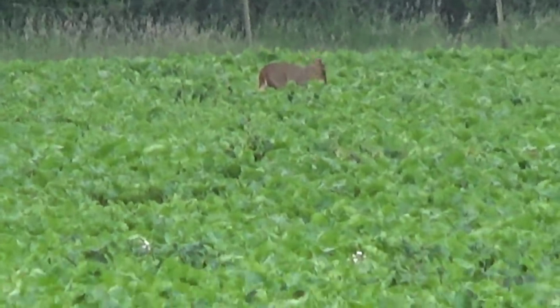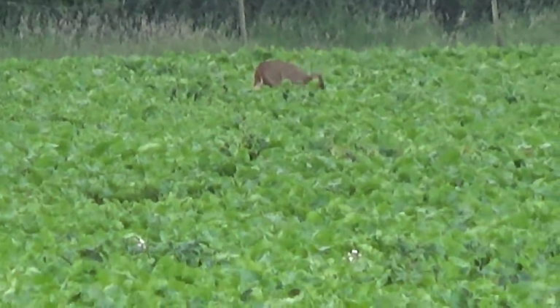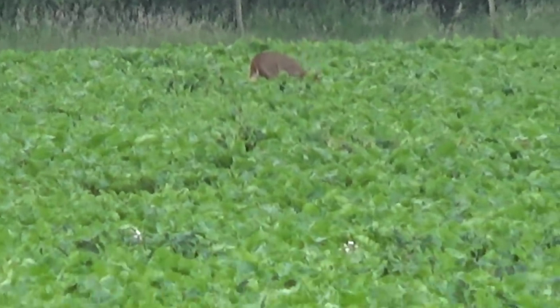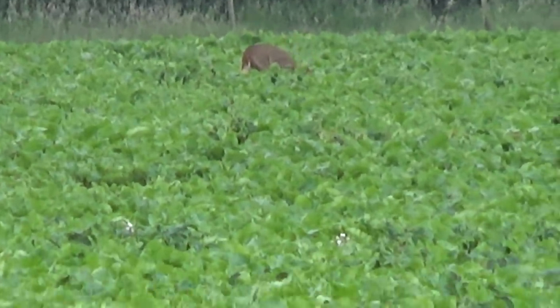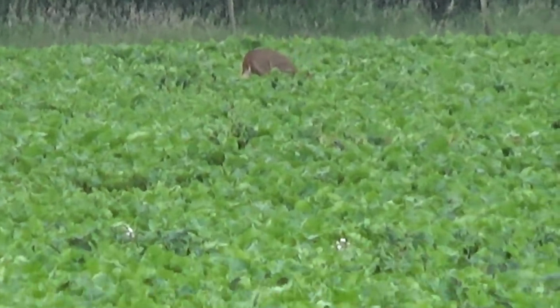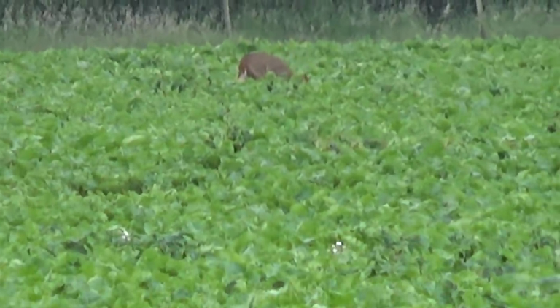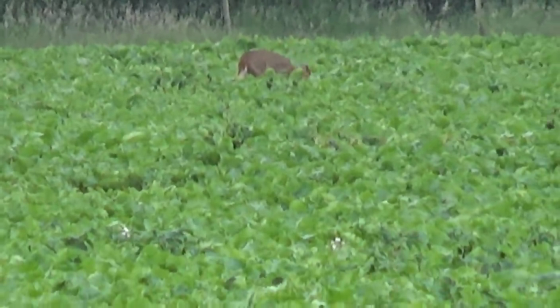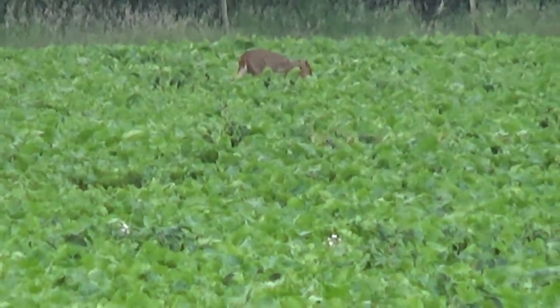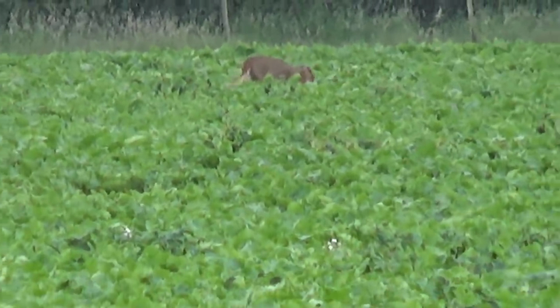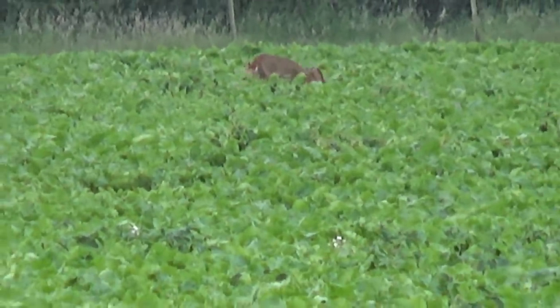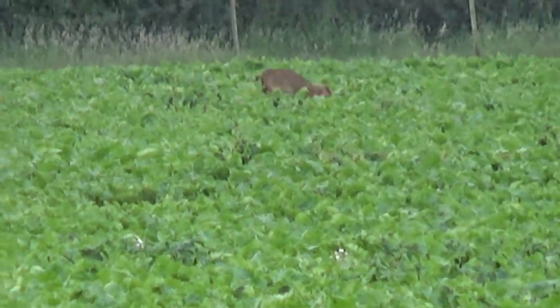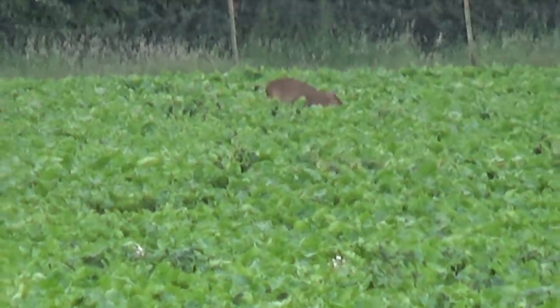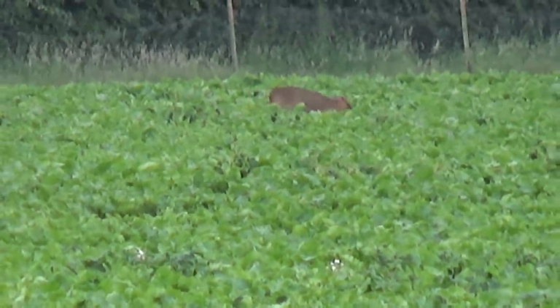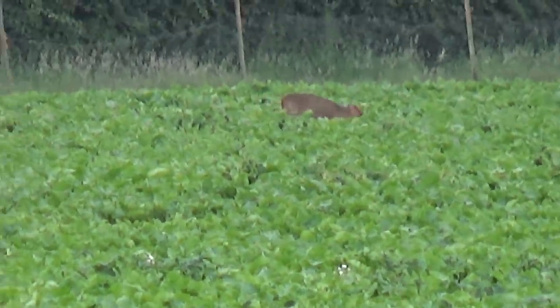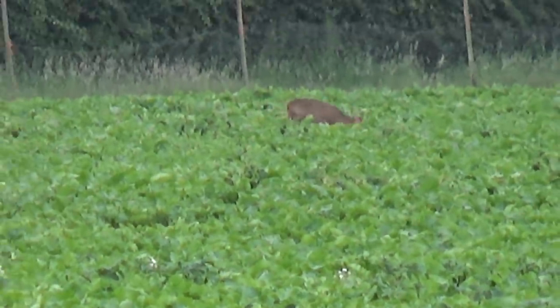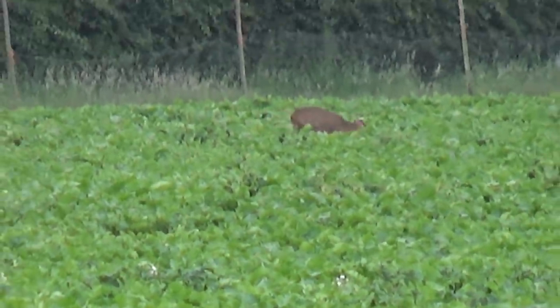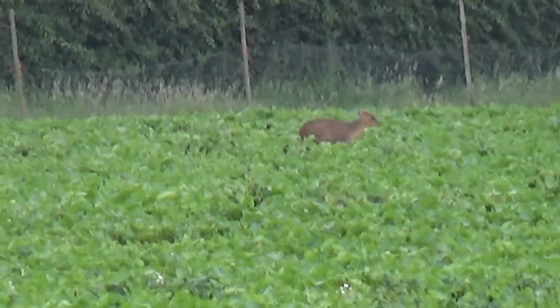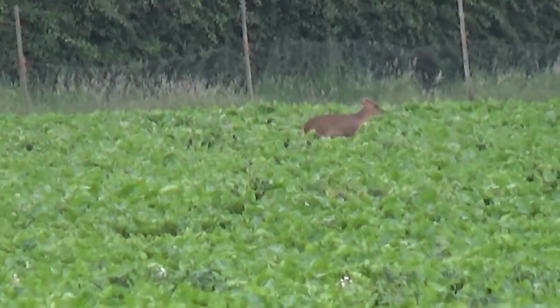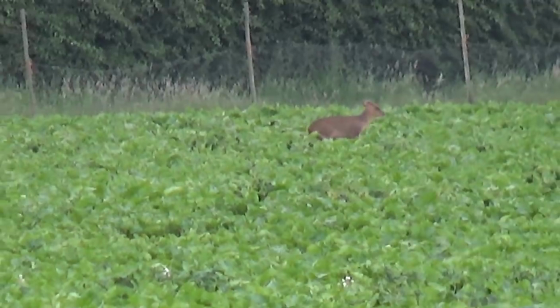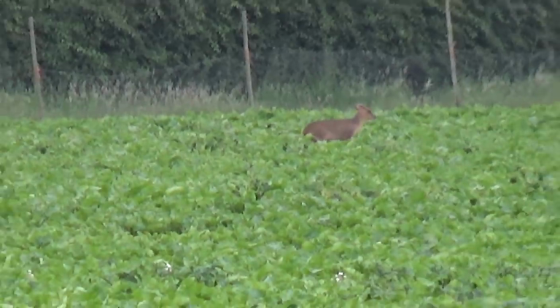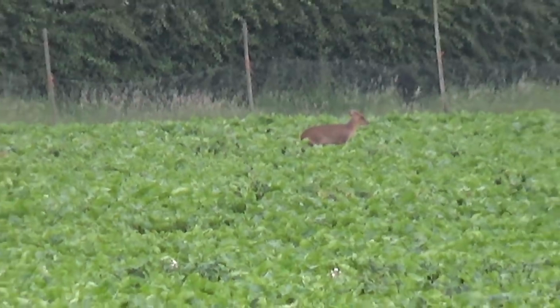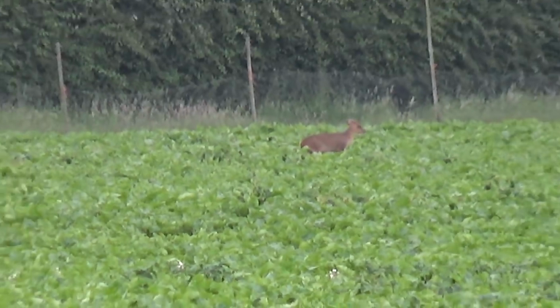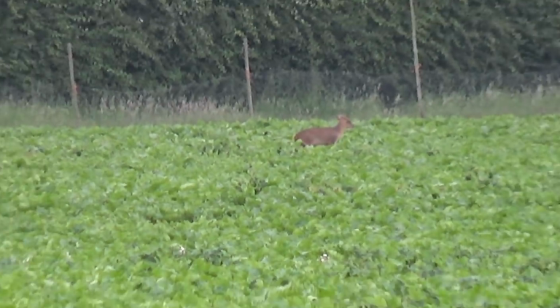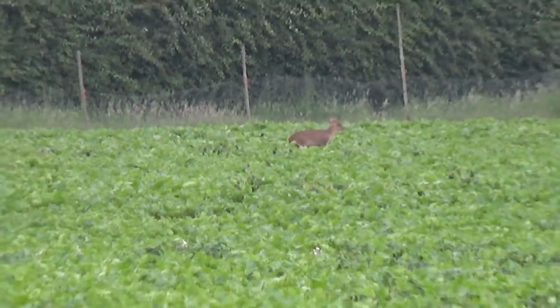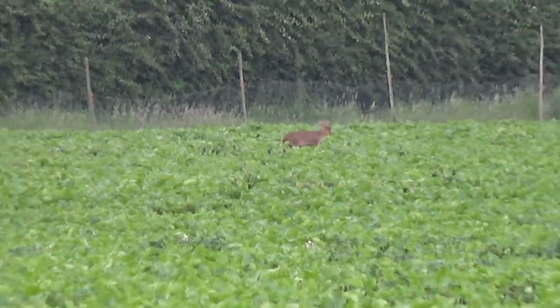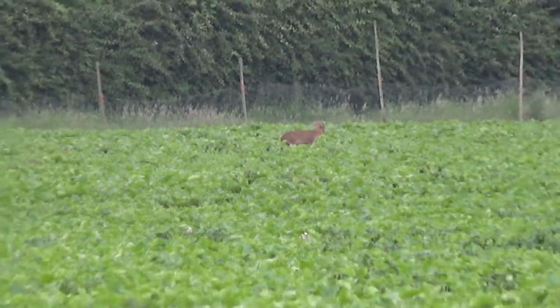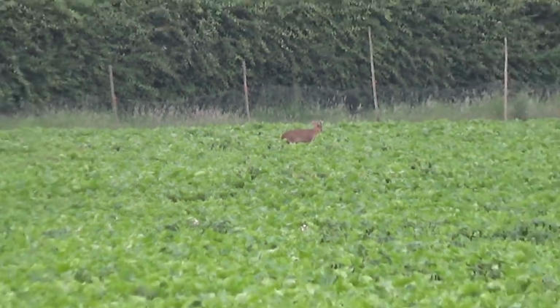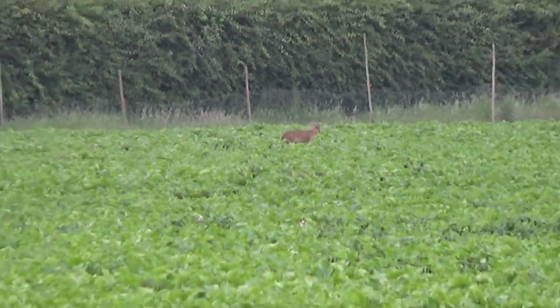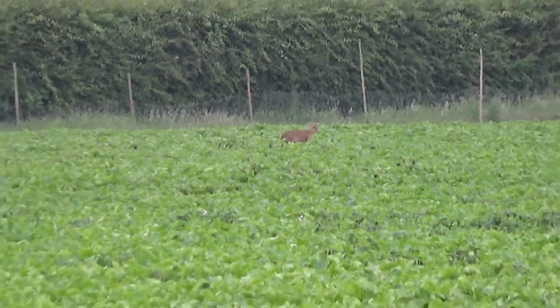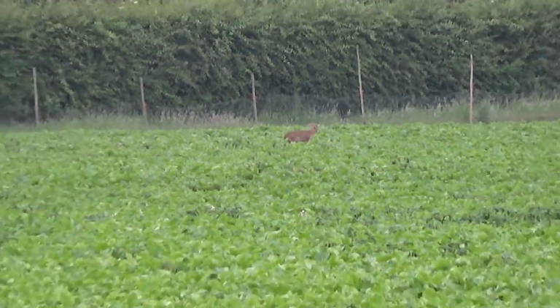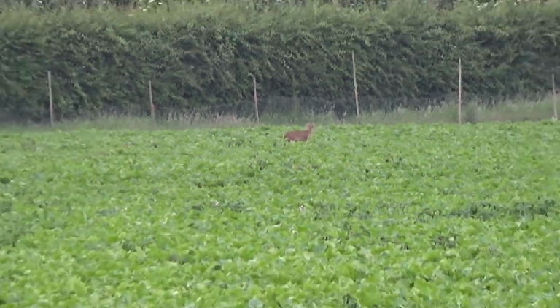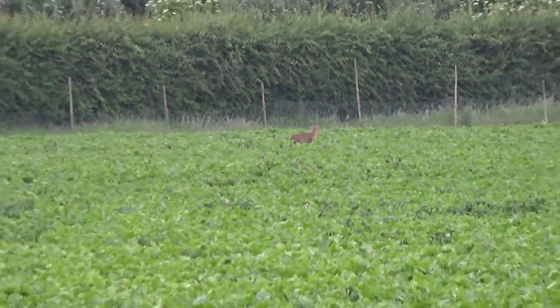Popping back to the truck to pick up my phone, I noticed that young muntjac bumbling away across the field.